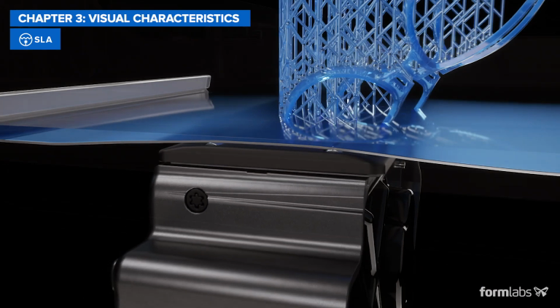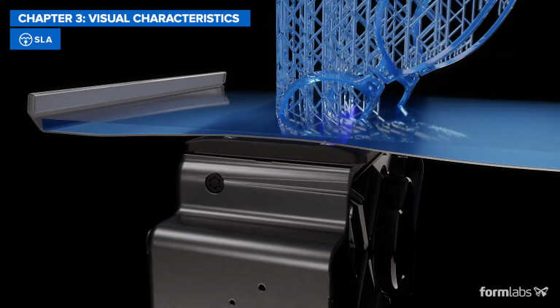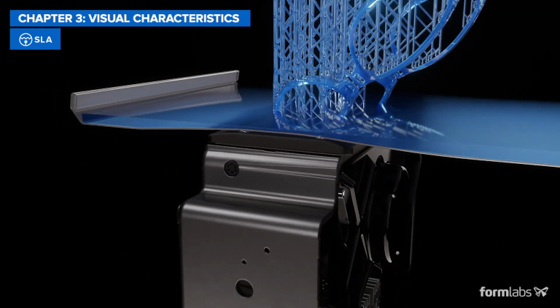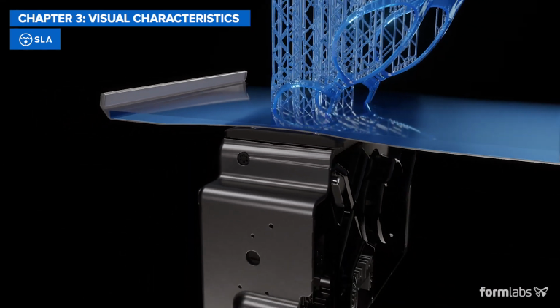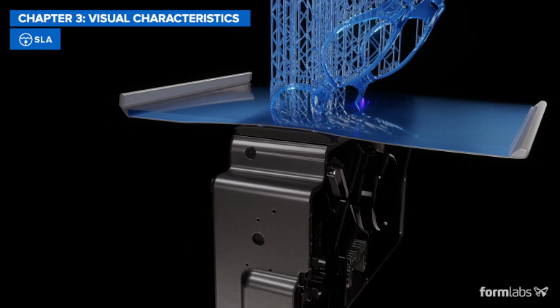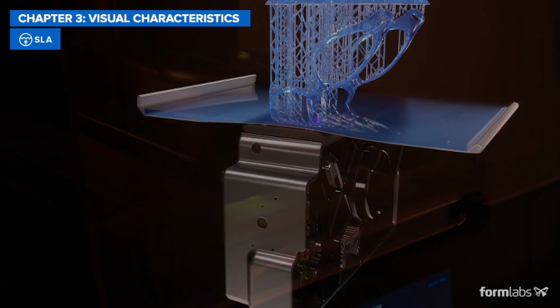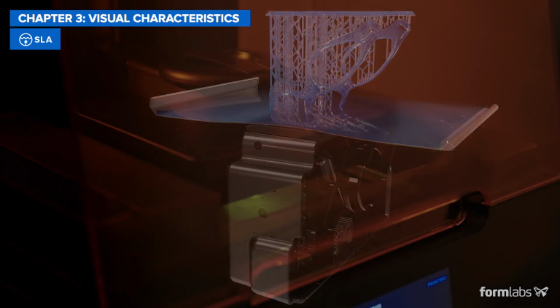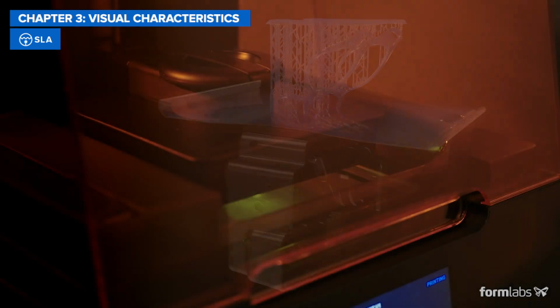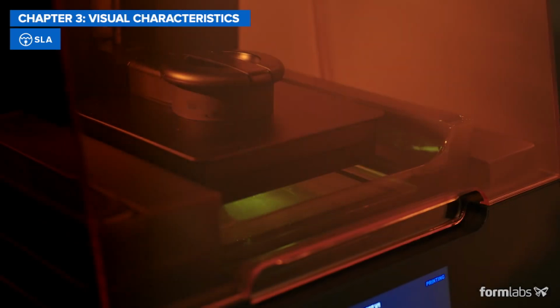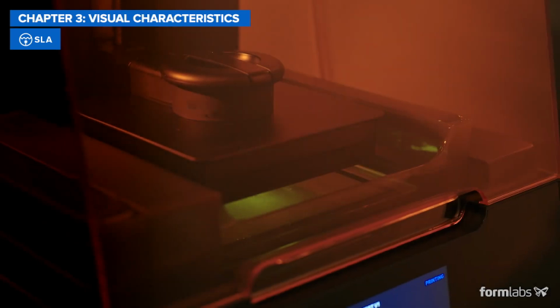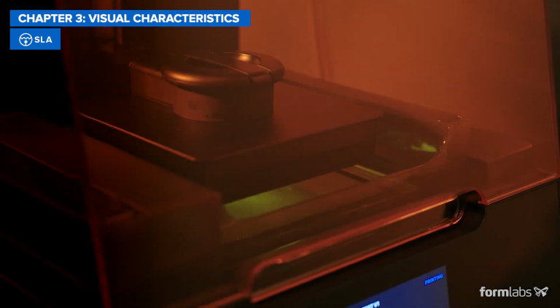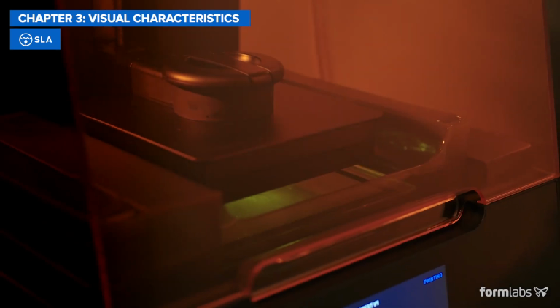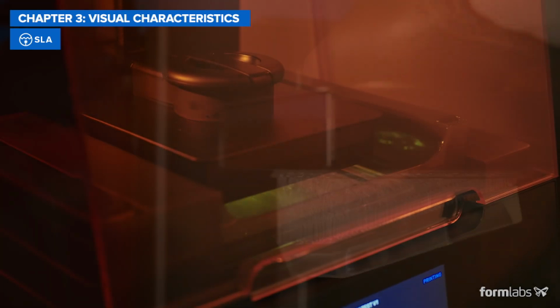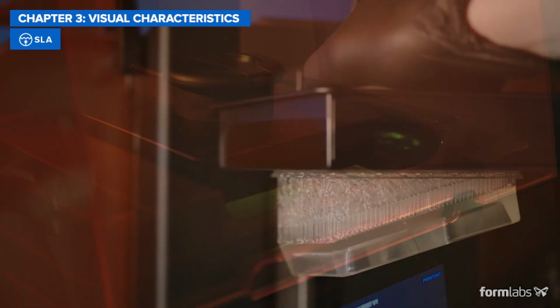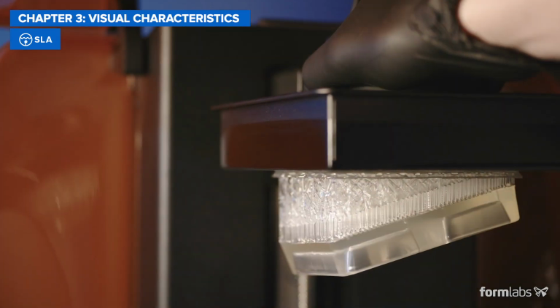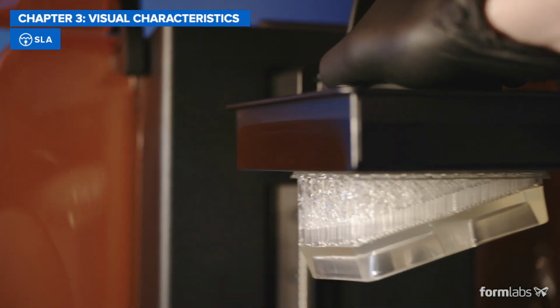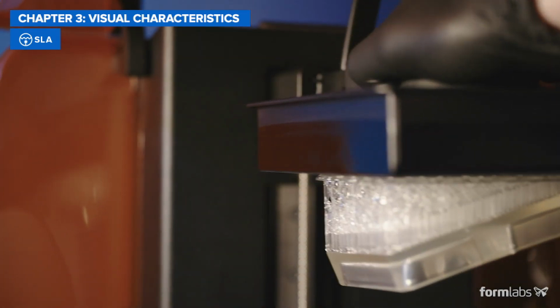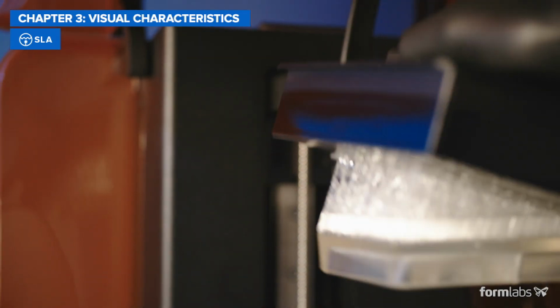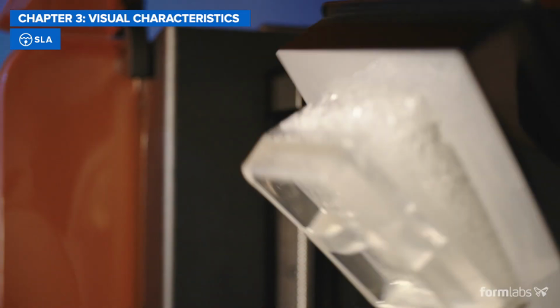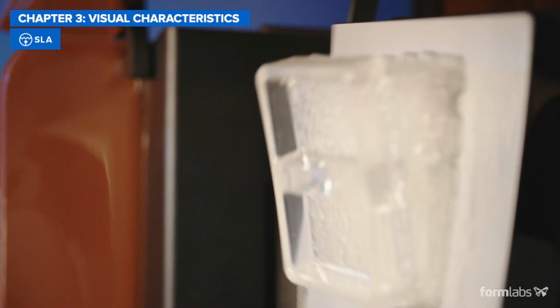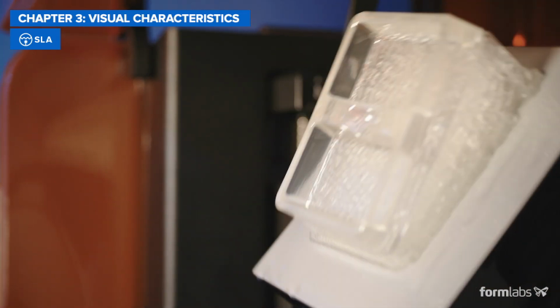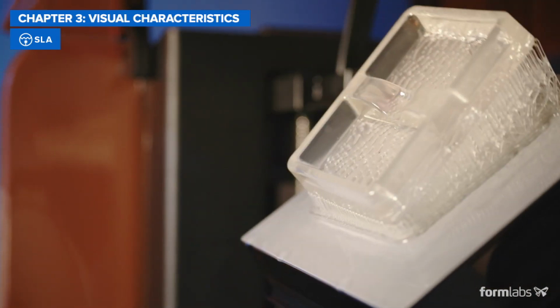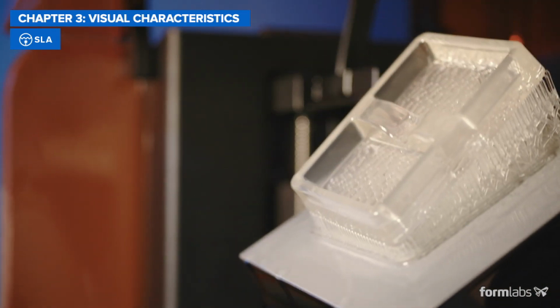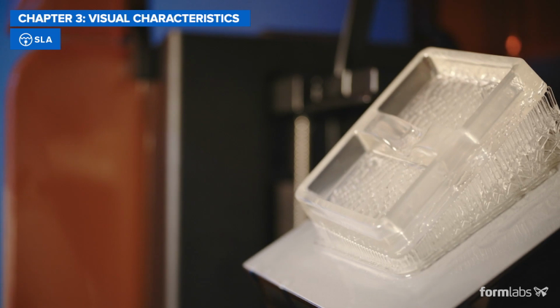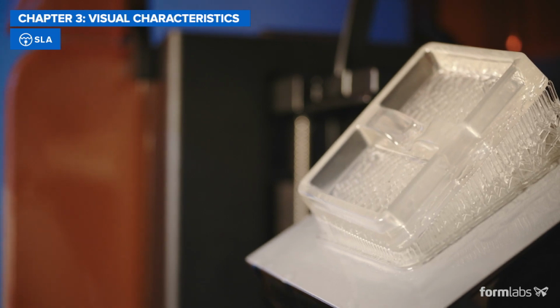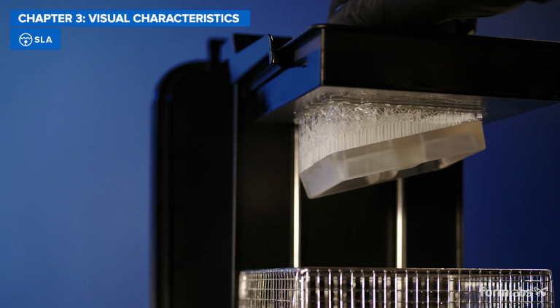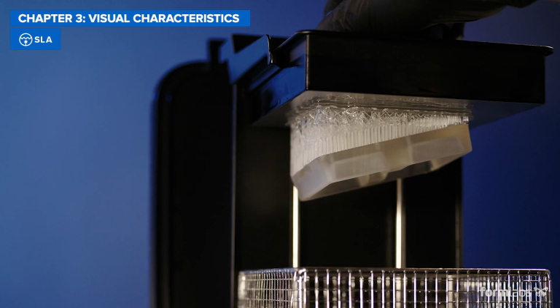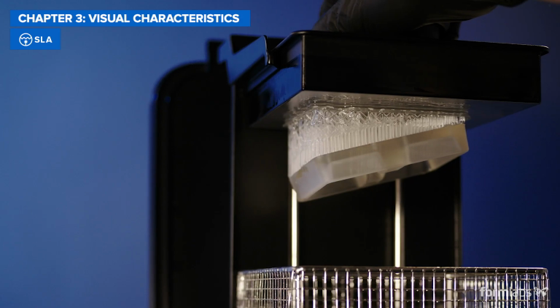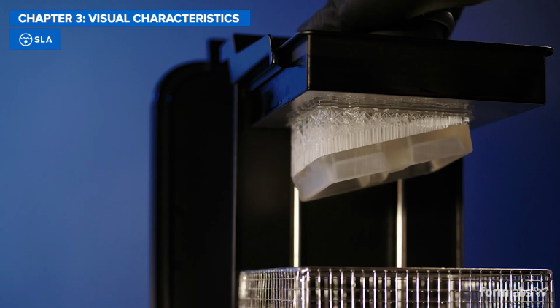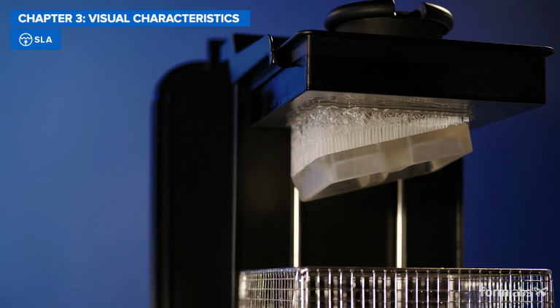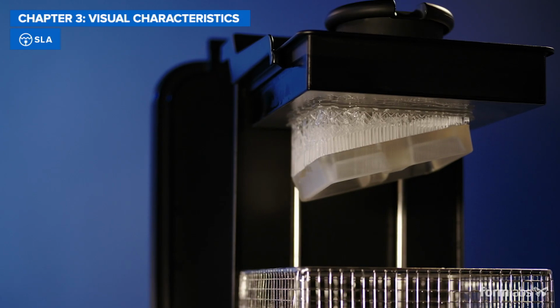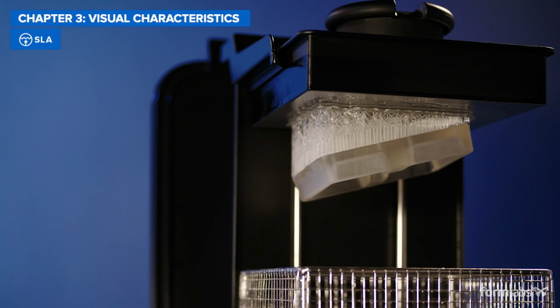This creates a smoother surface finish right out of the printer with reduced staircase effects, especially for overhanging and upright geometries.